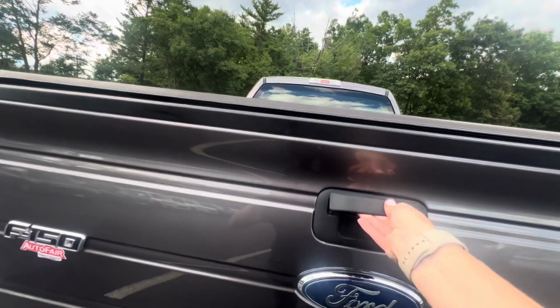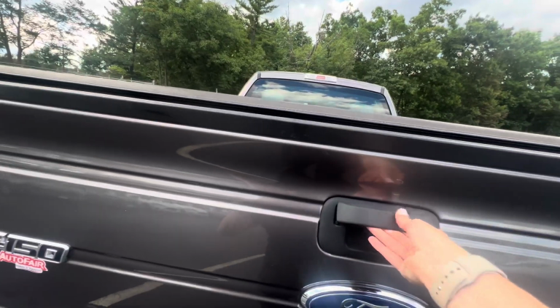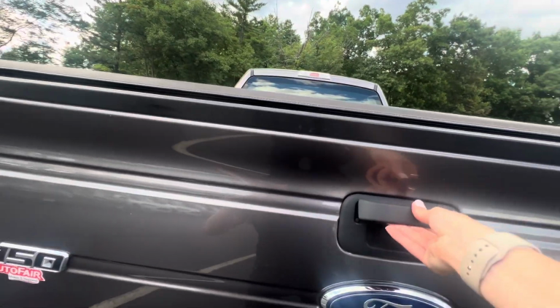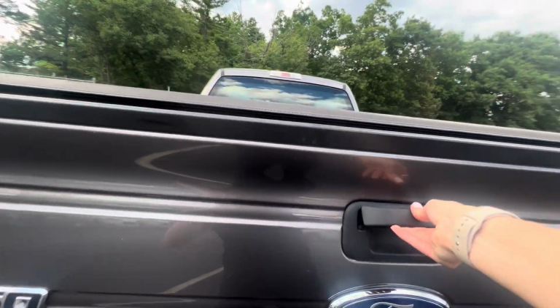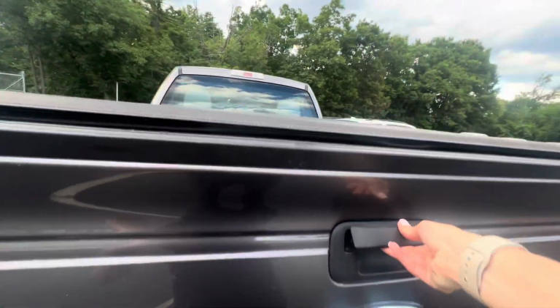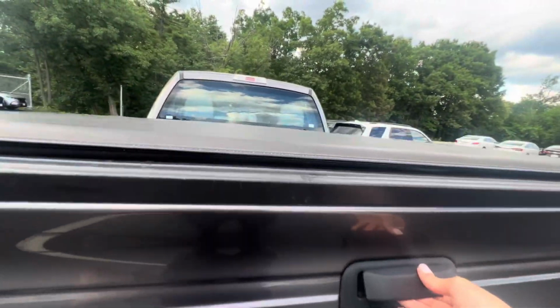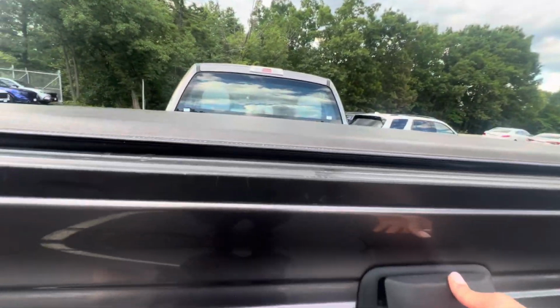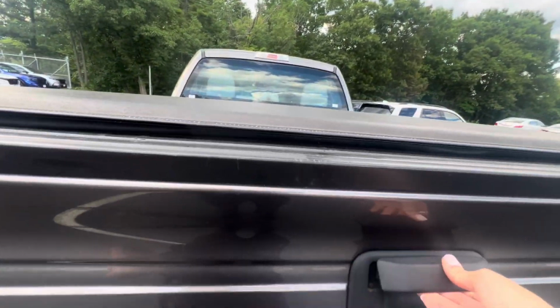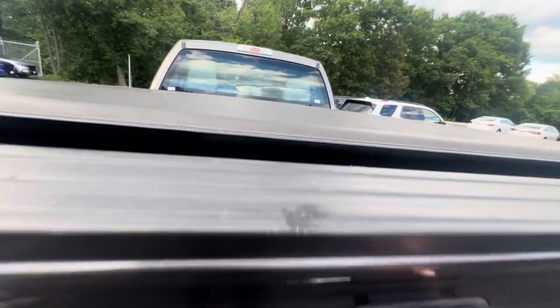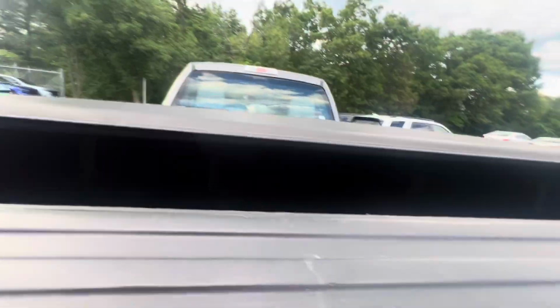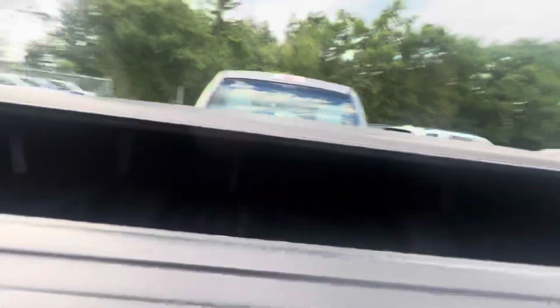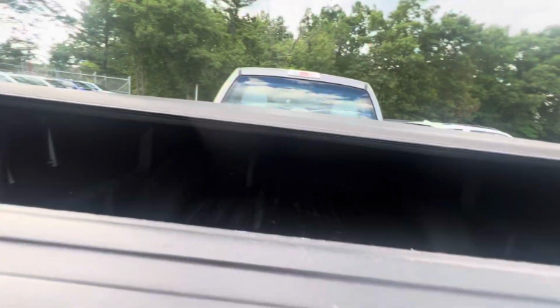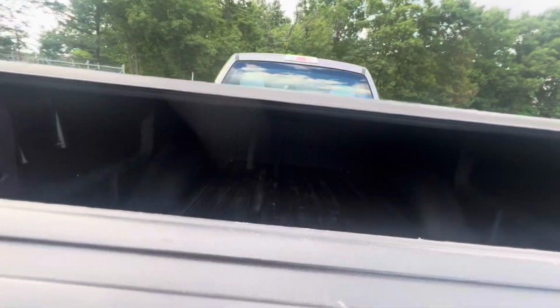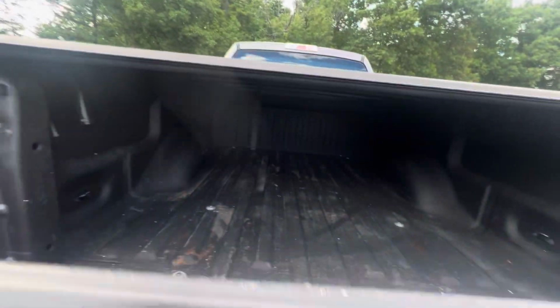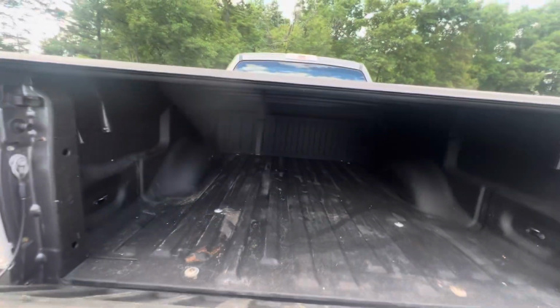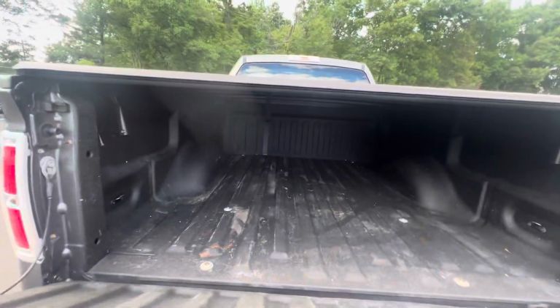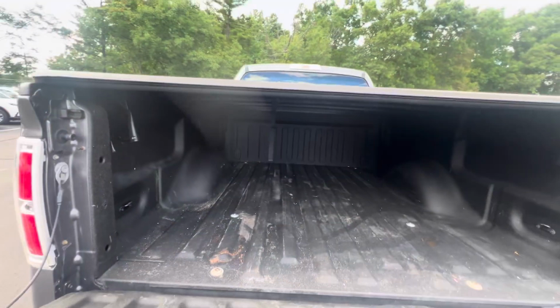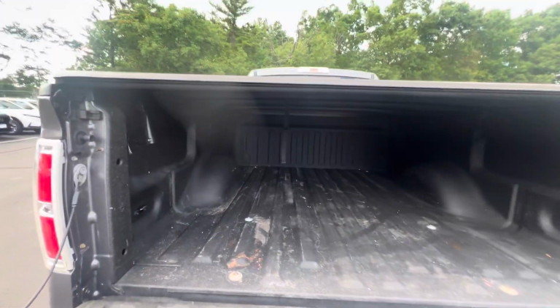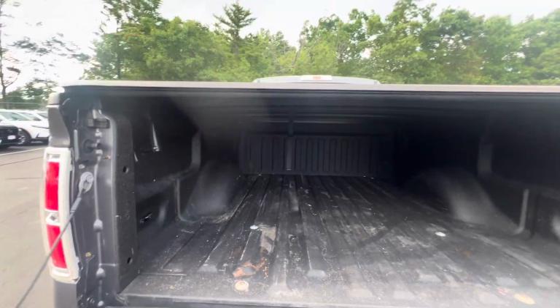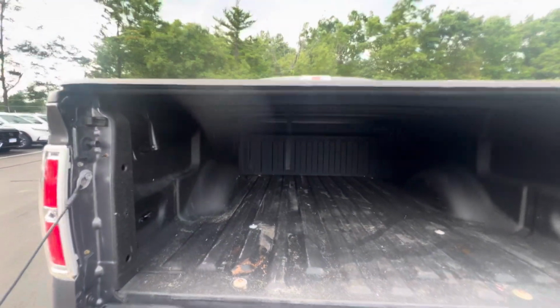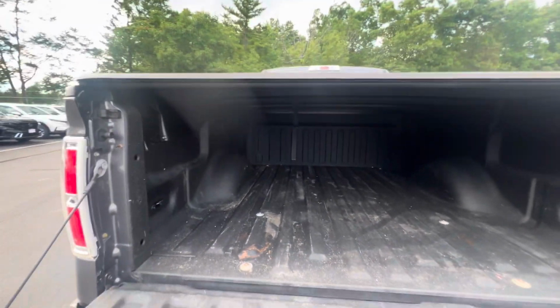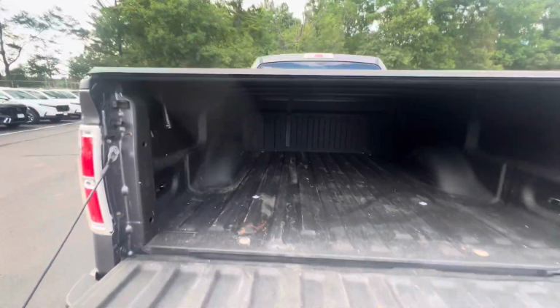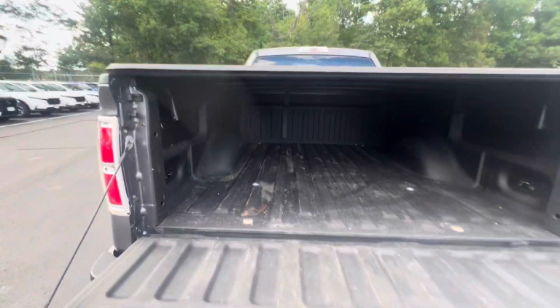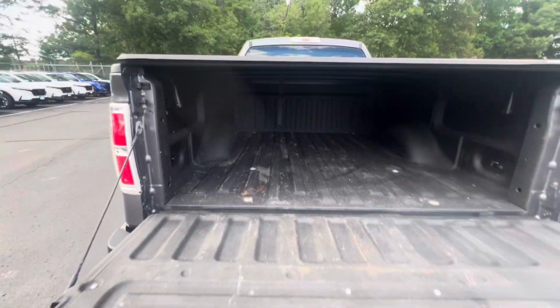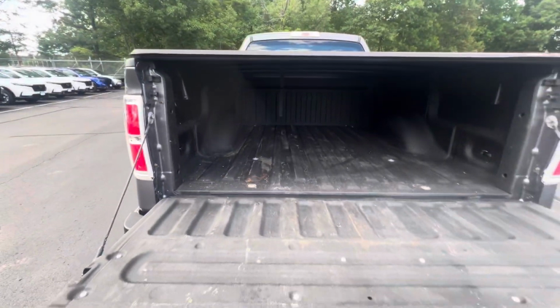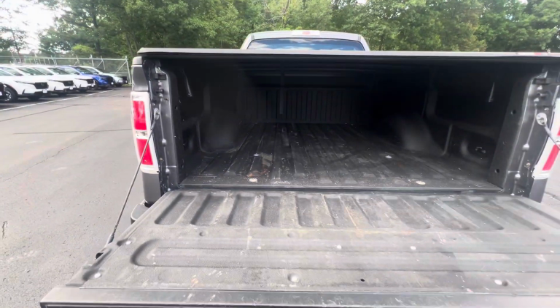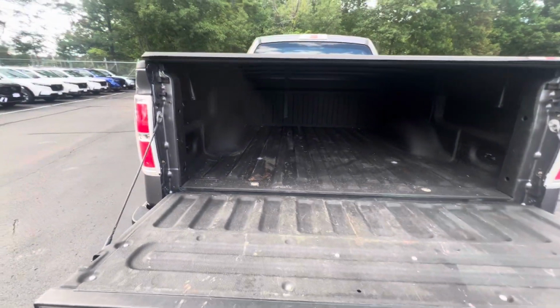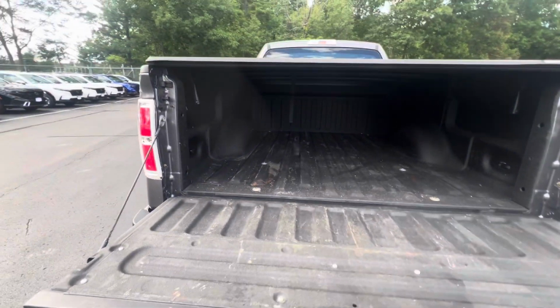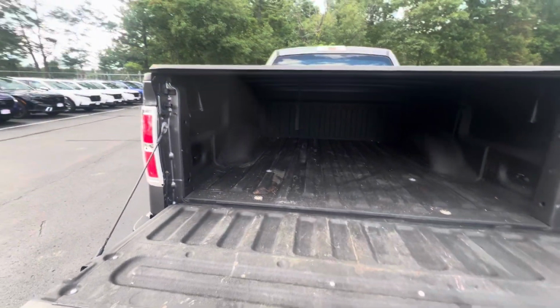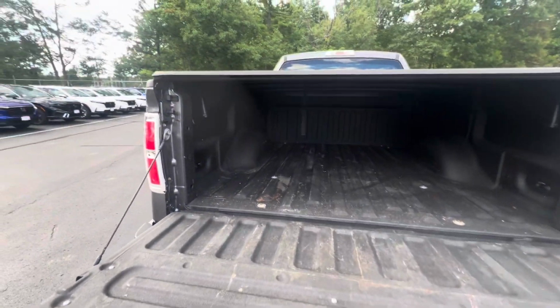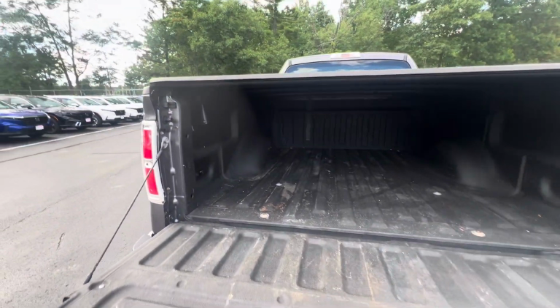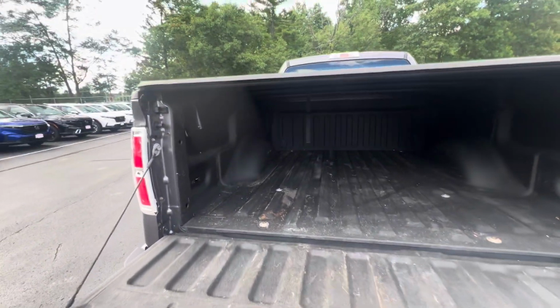And a tonneau cover. This is gonna probably weigh a lot — oh, tons of space back there obviously.